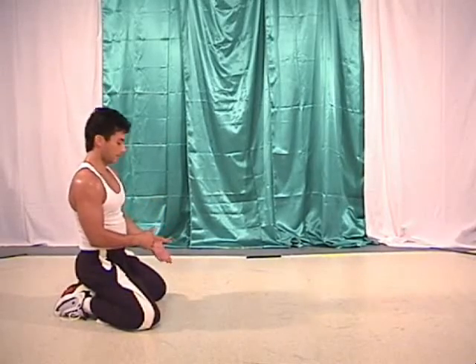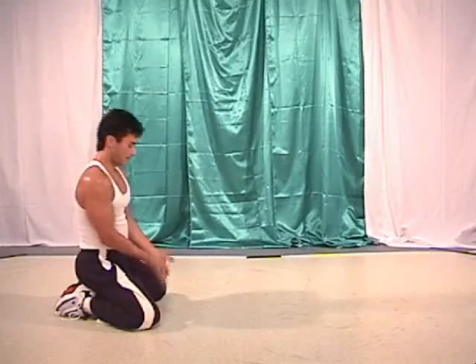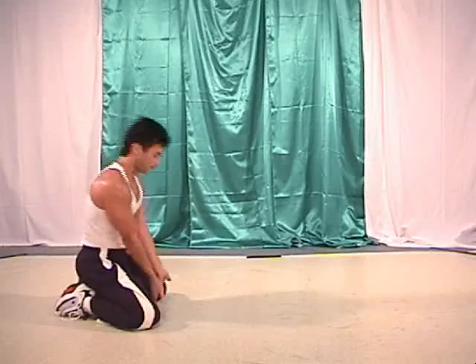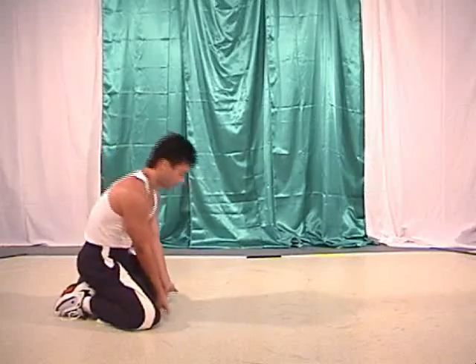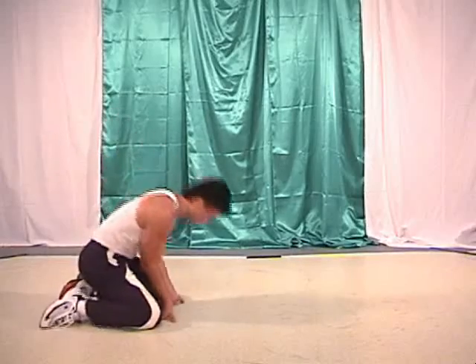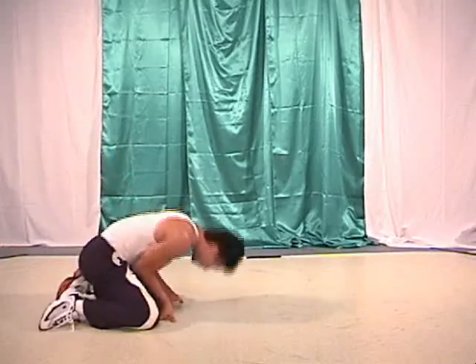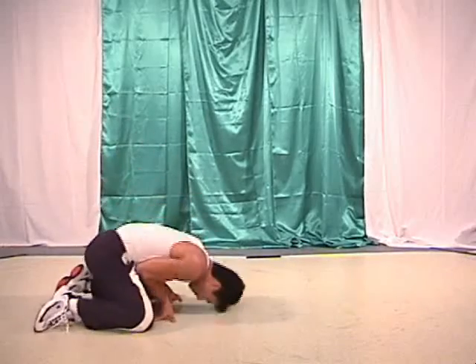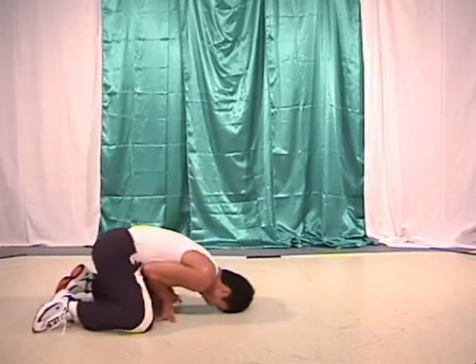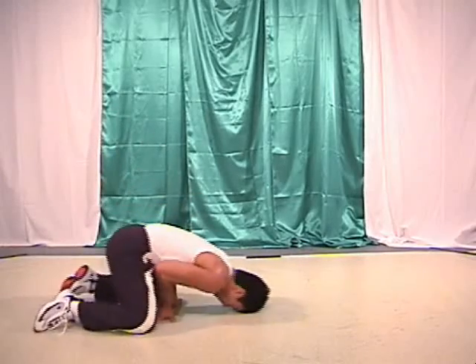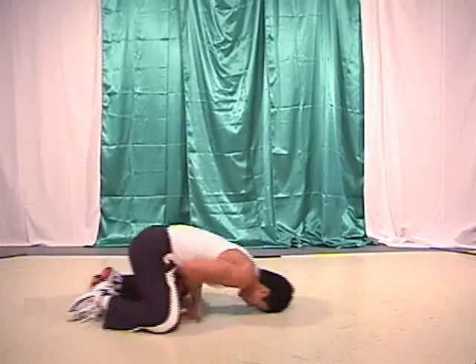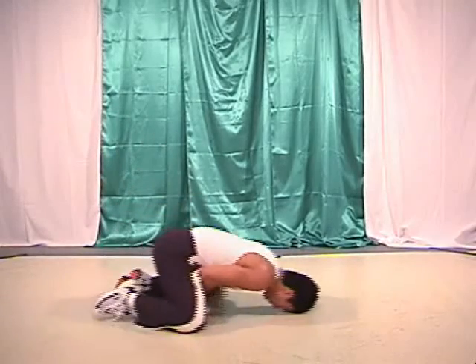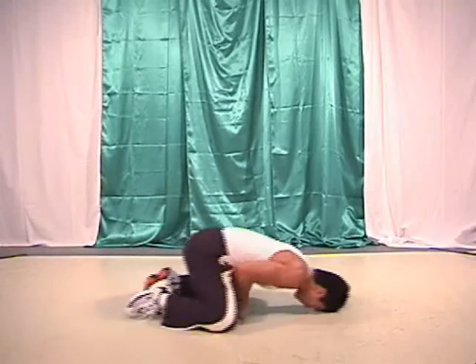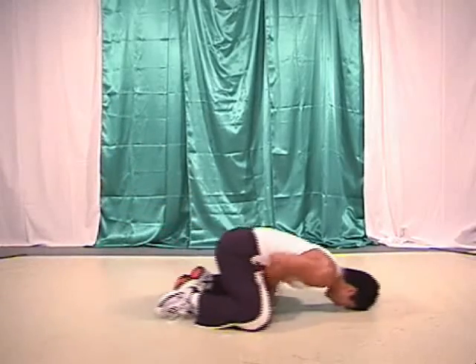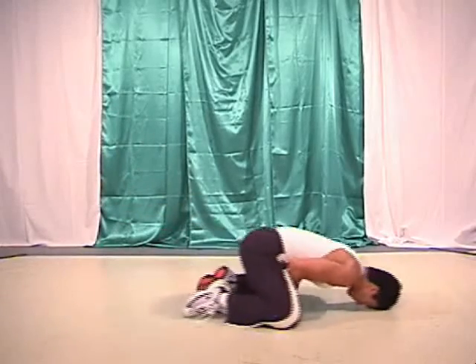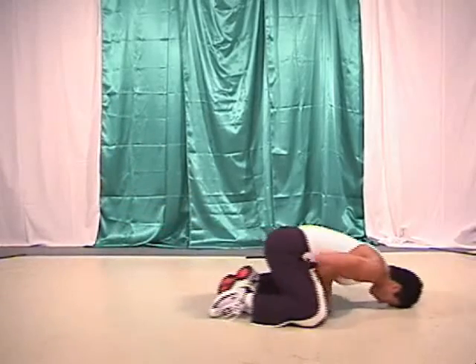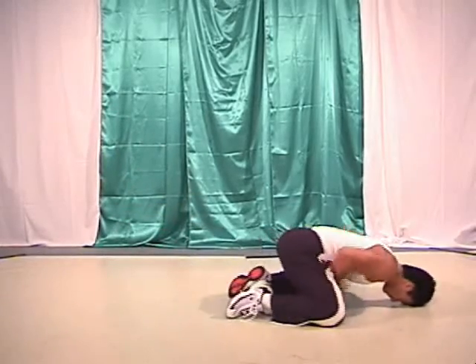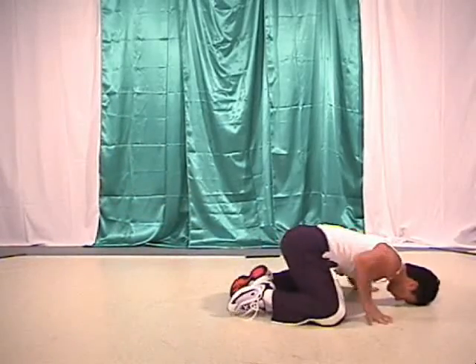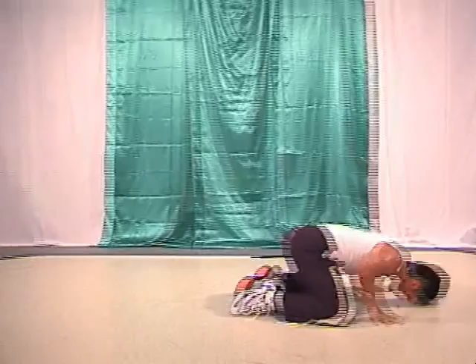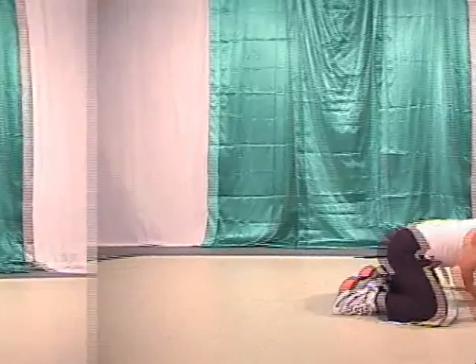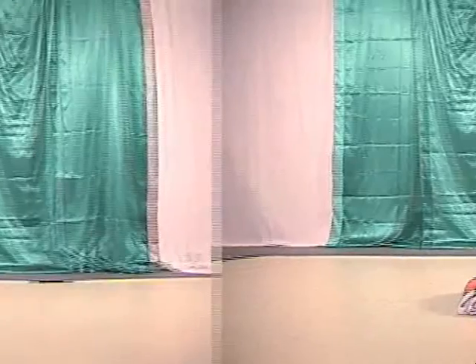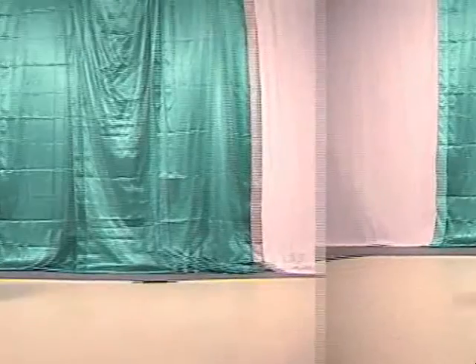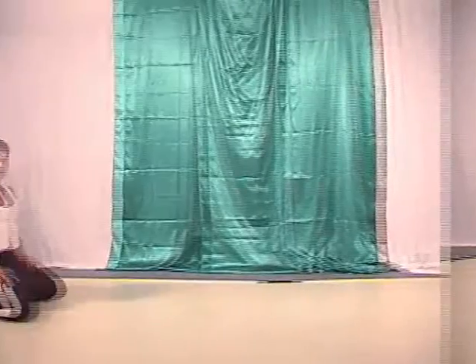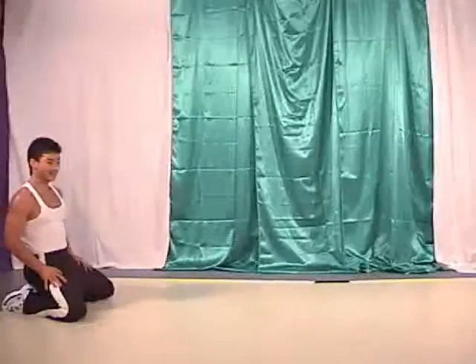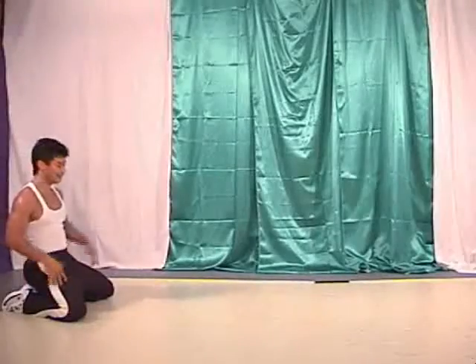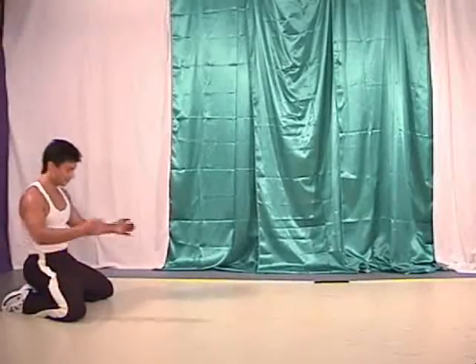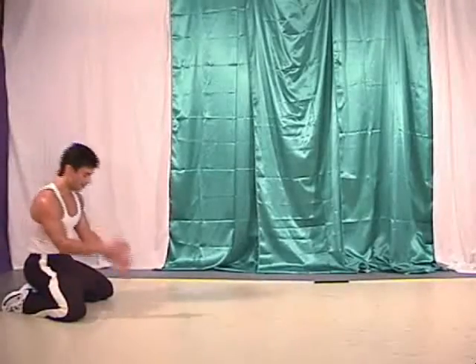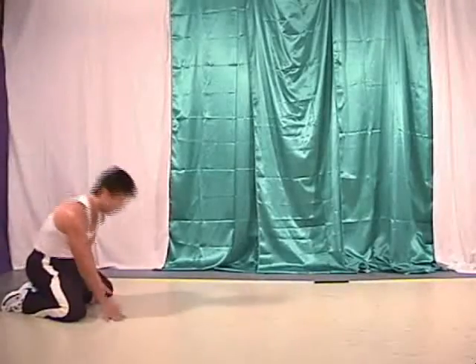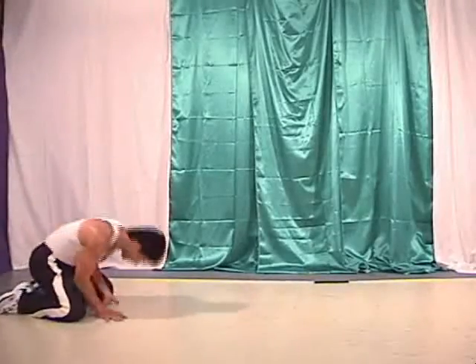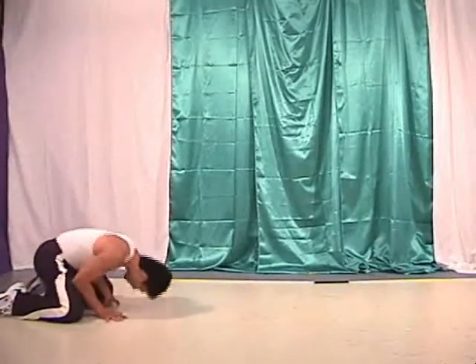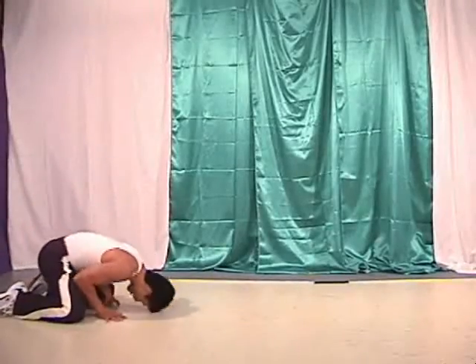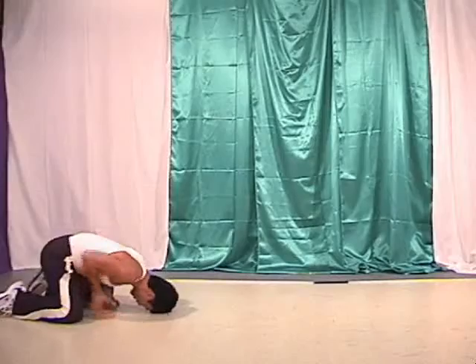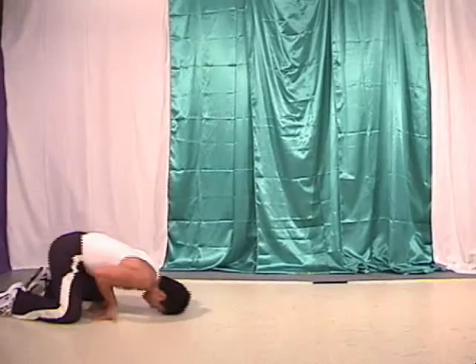The quicker your hand movements, the smoother the bug will look. You should look like you're floating across the floor.